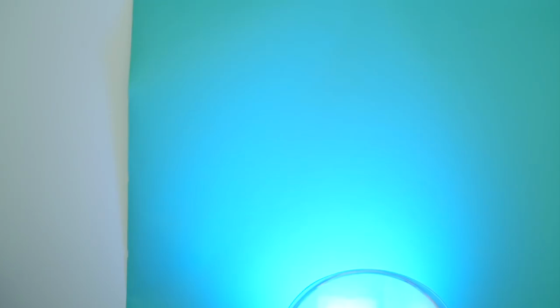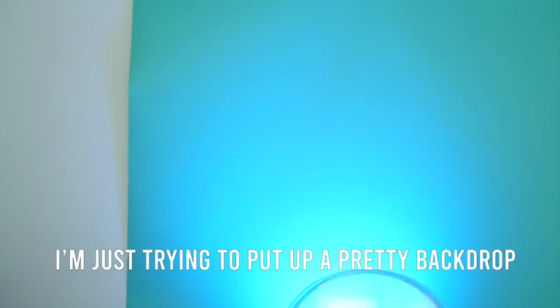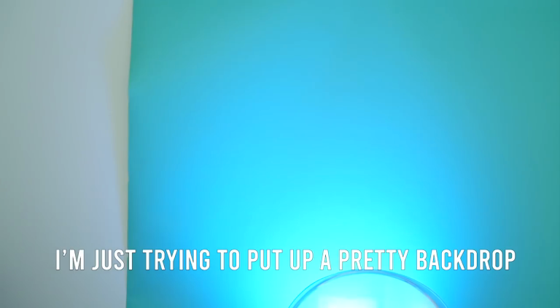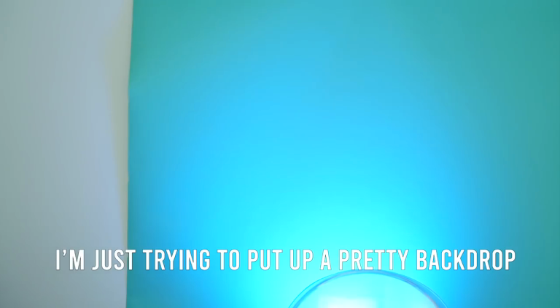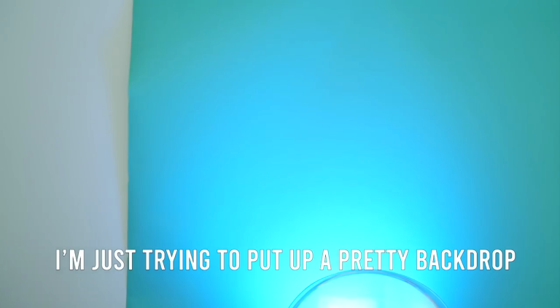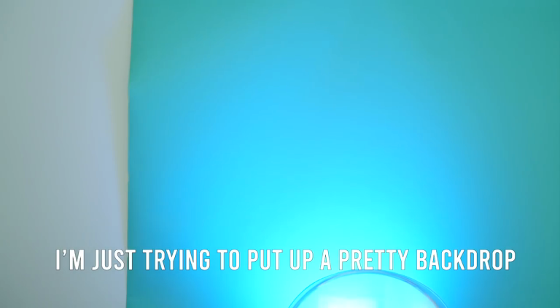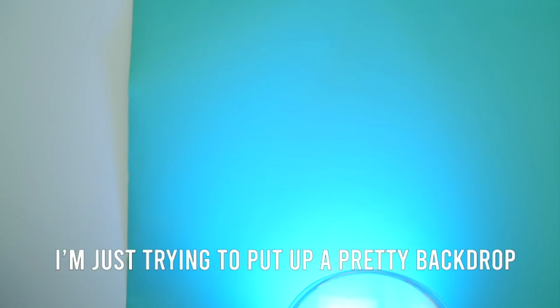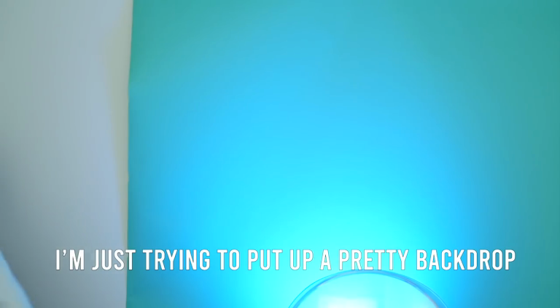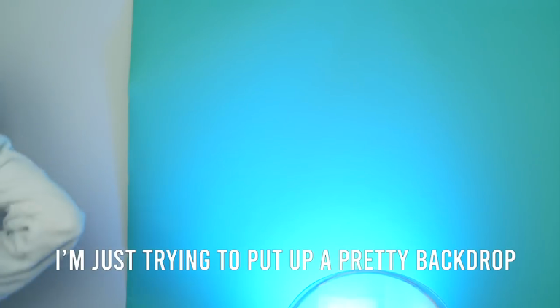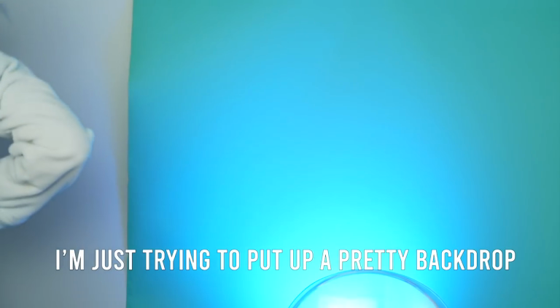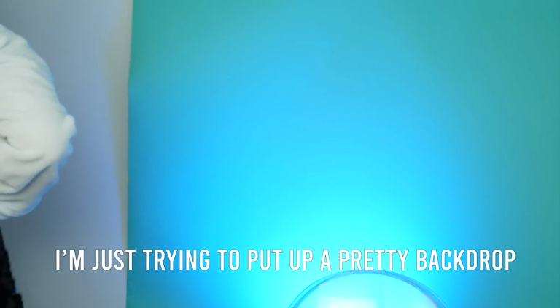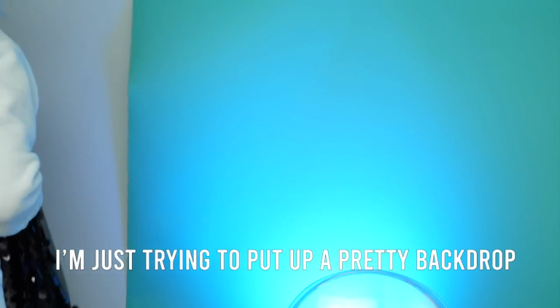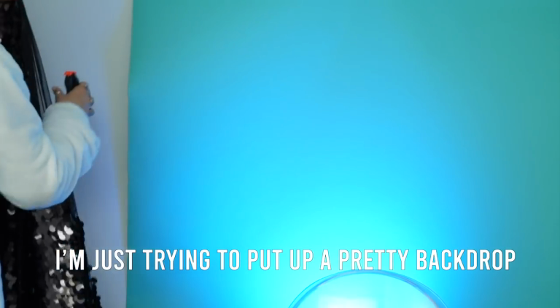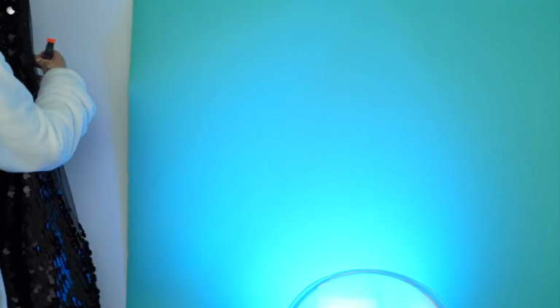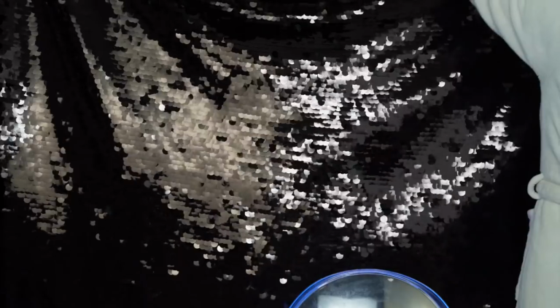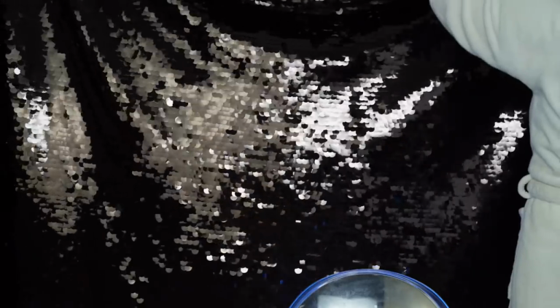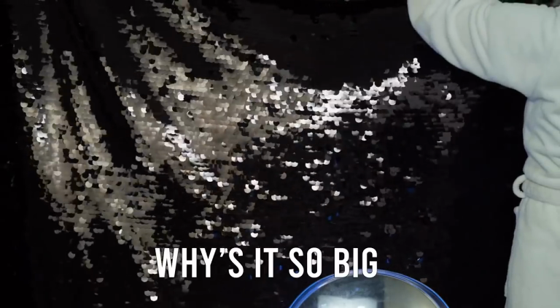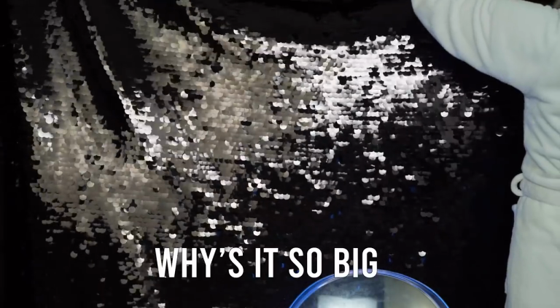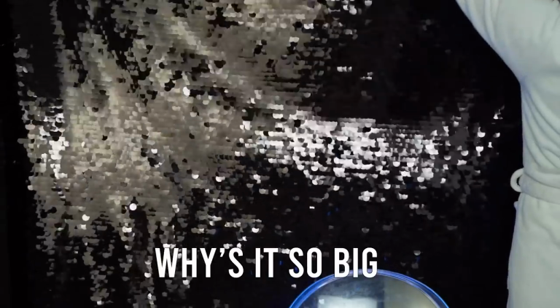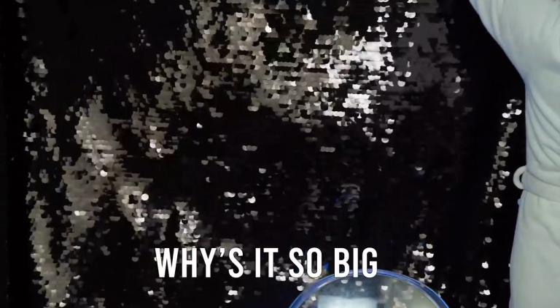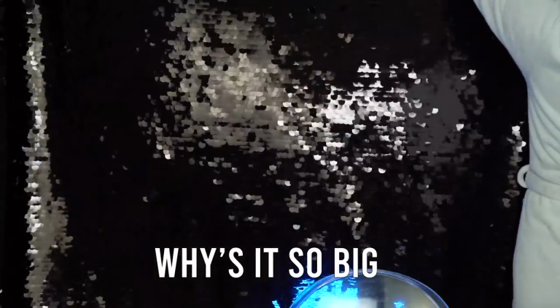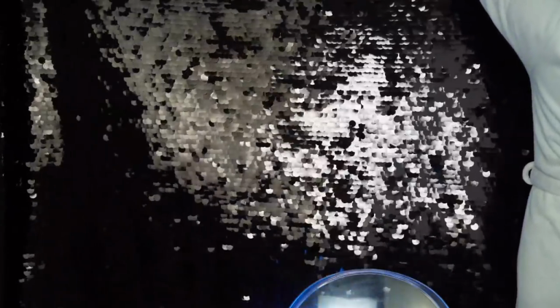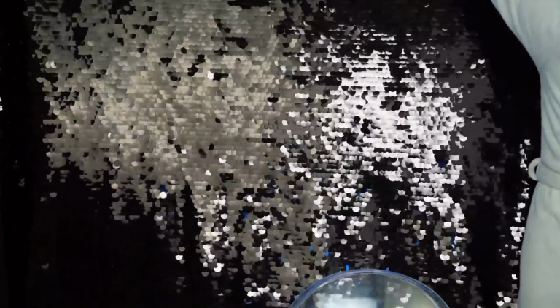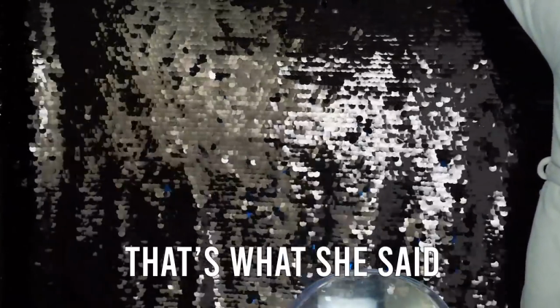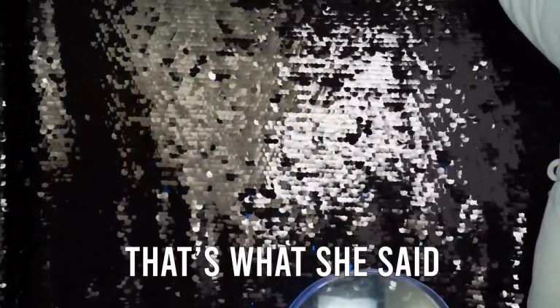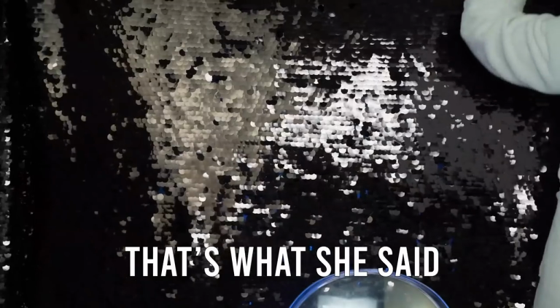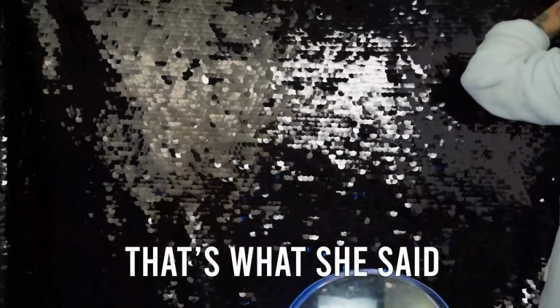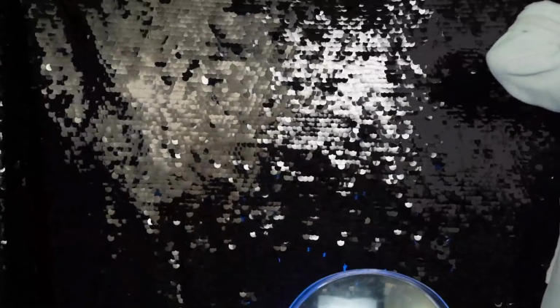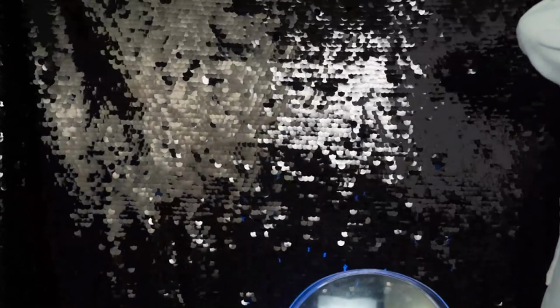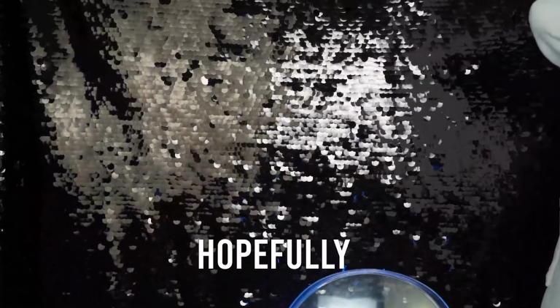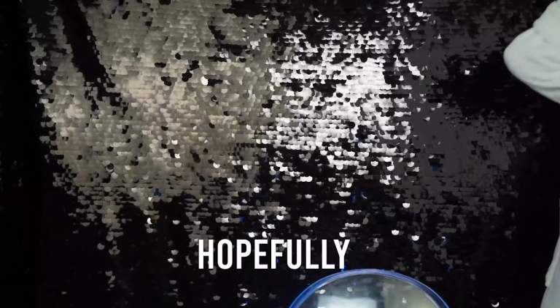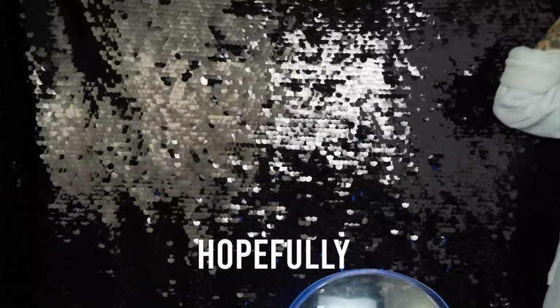I'm just trying to put up a pretty backdrop. Why is it so big? That's what she said. Hopefully.